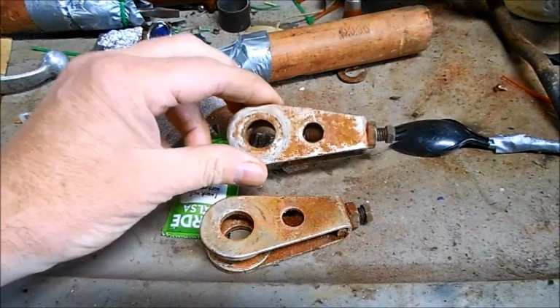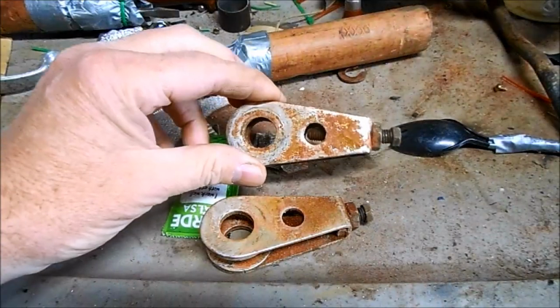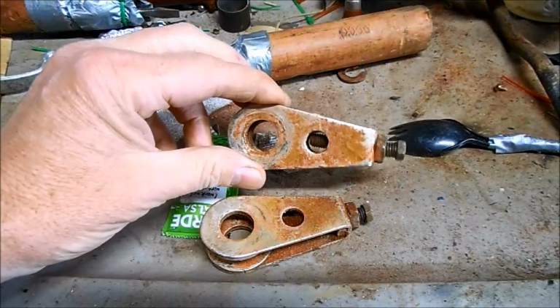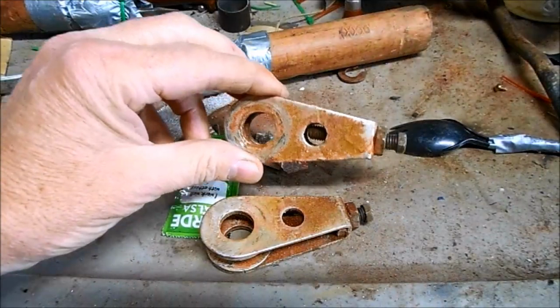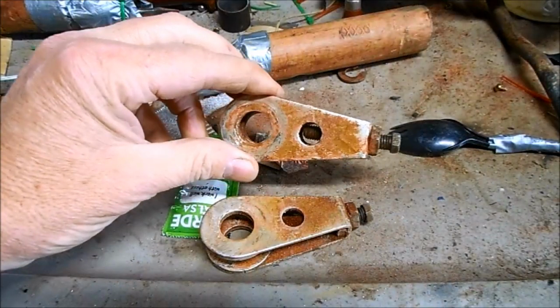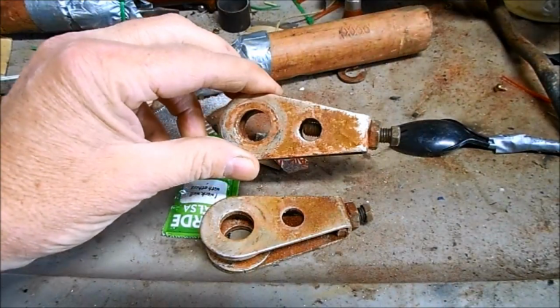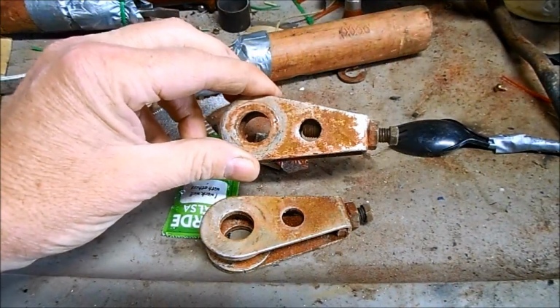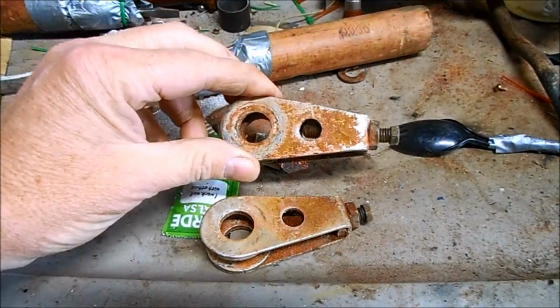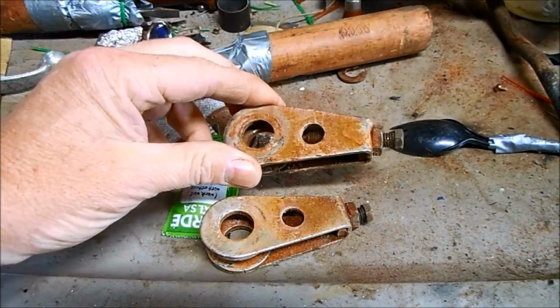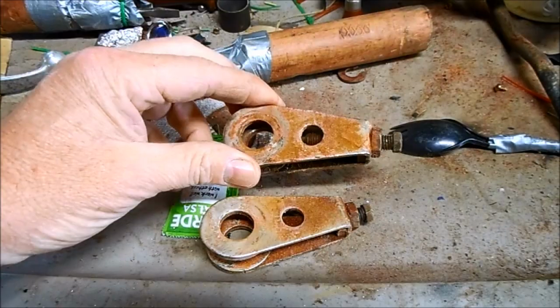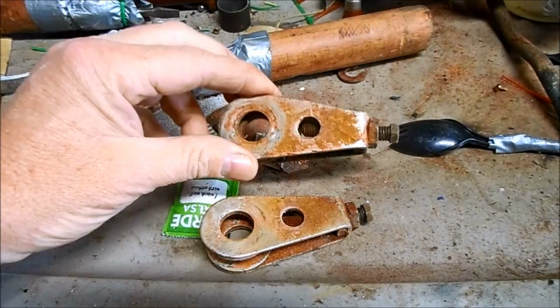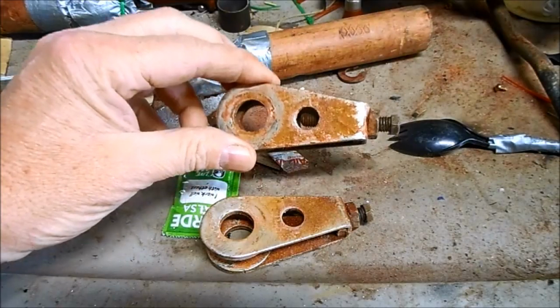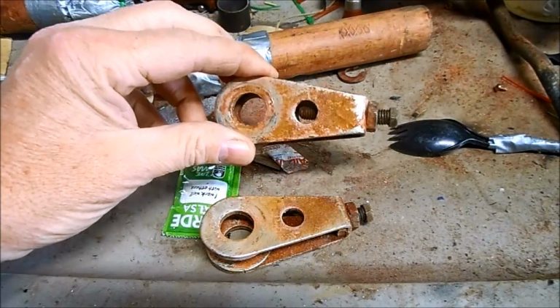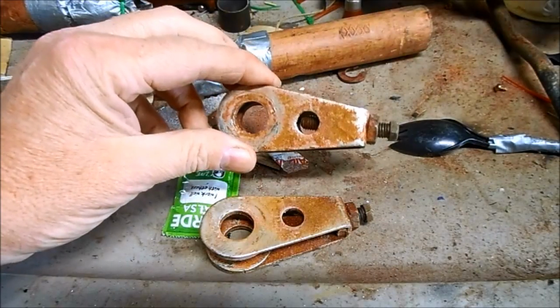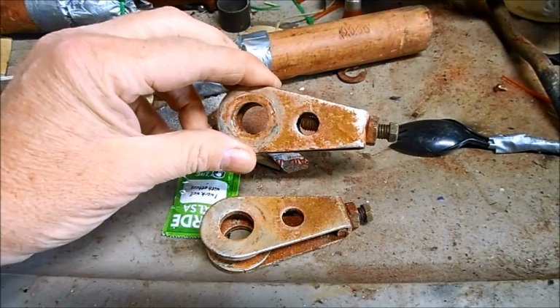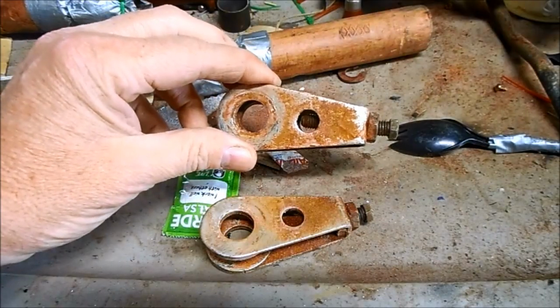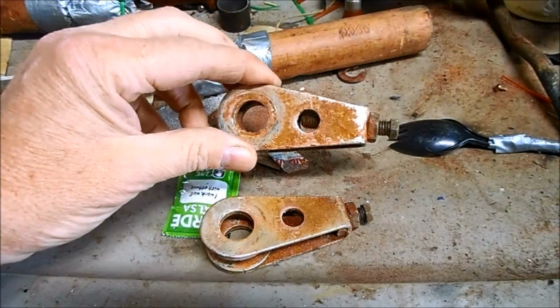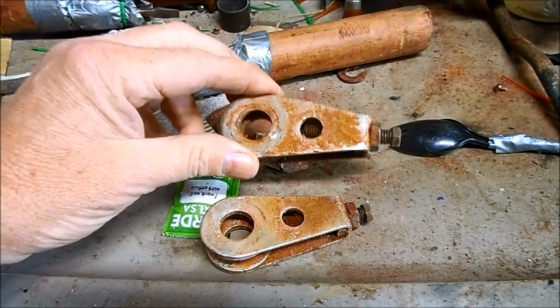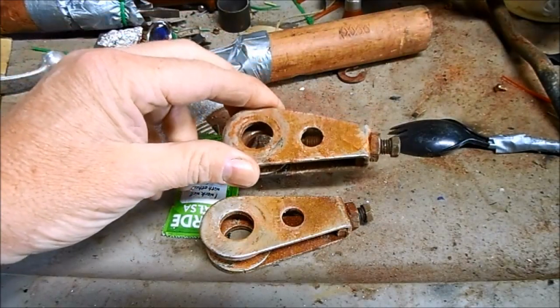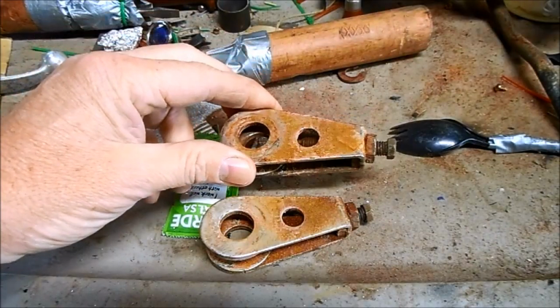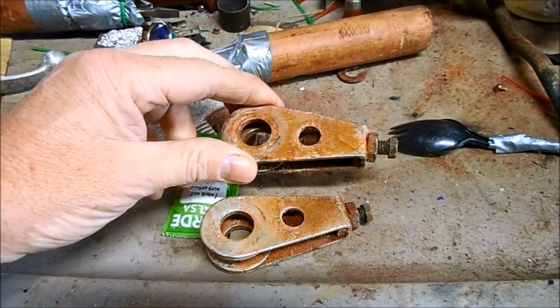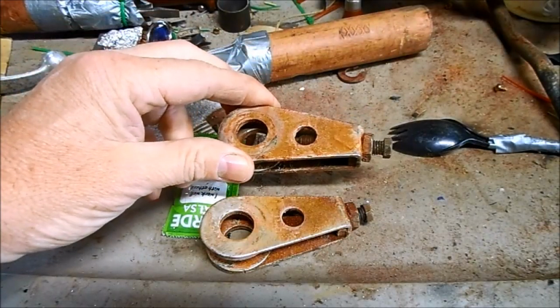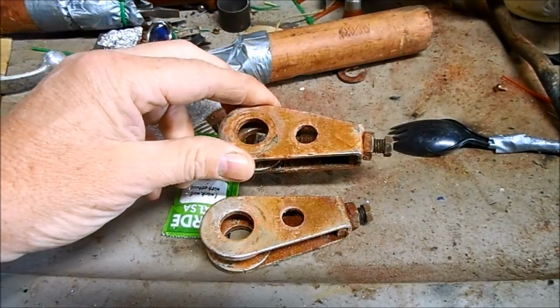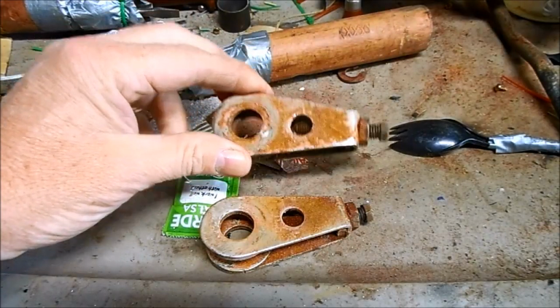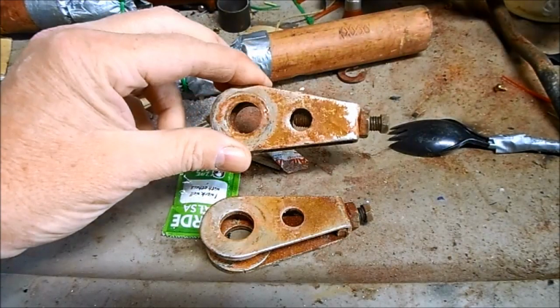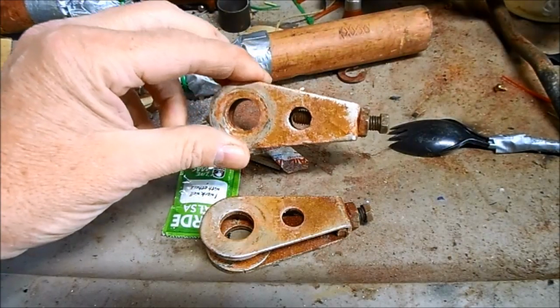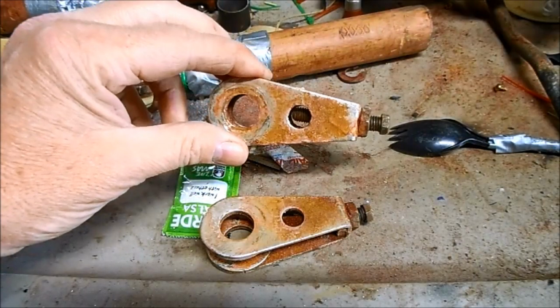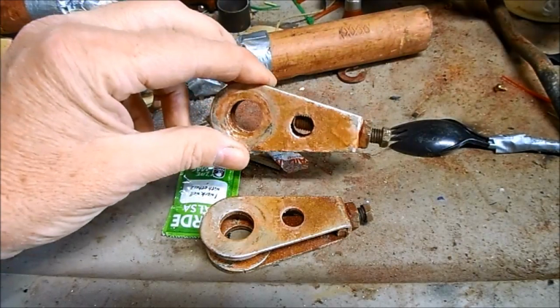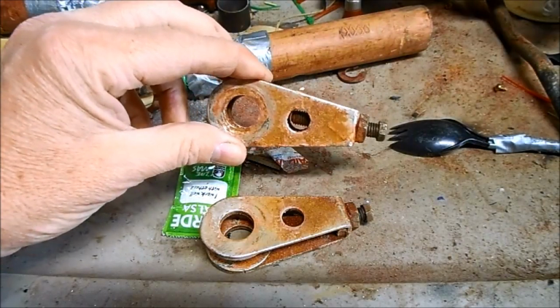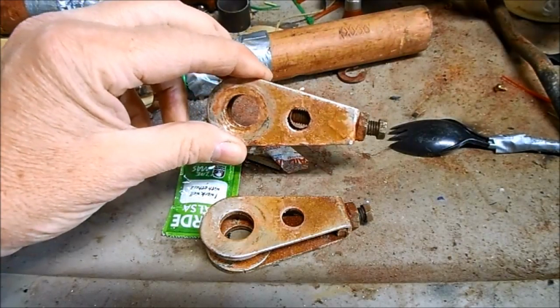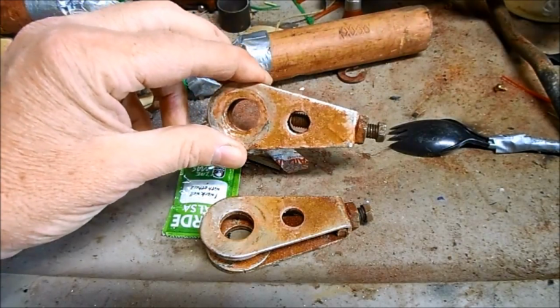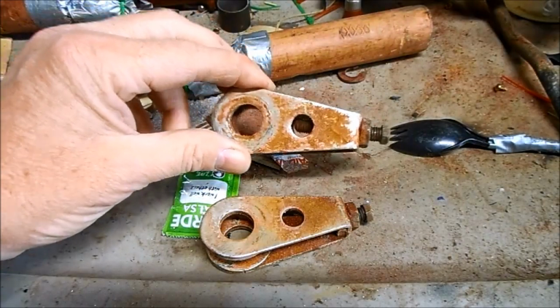To strip off the old chrome and rust, I'm just going to pop these in my vibrating parts tumbler.